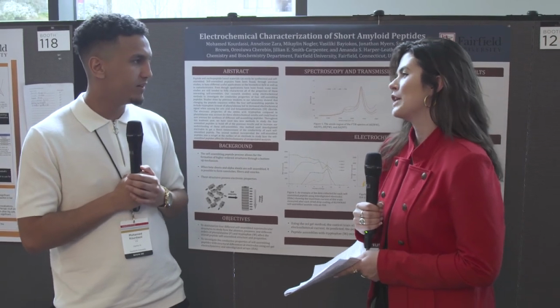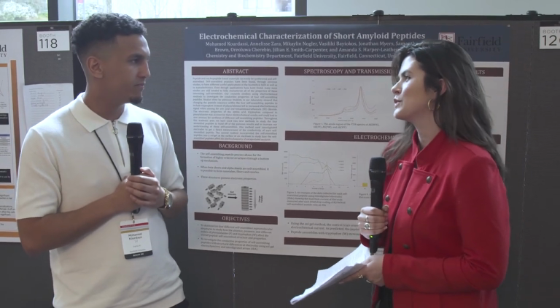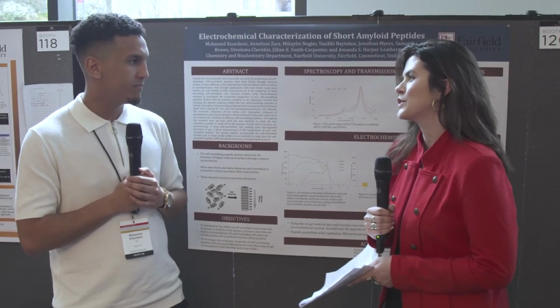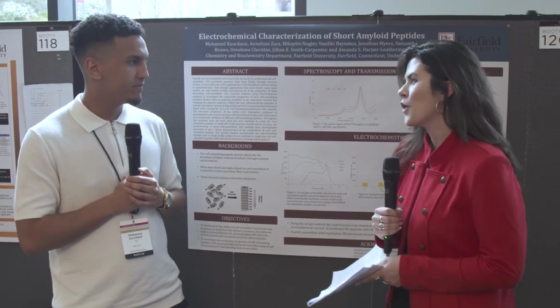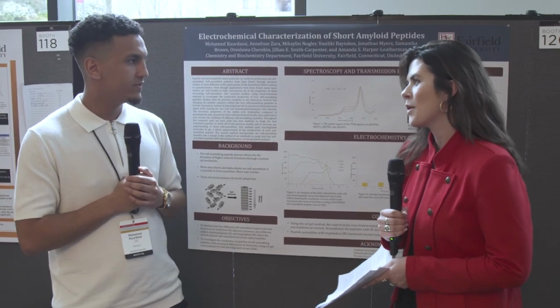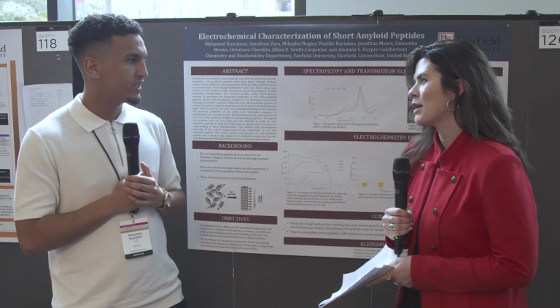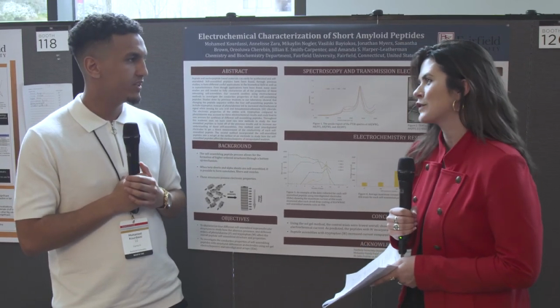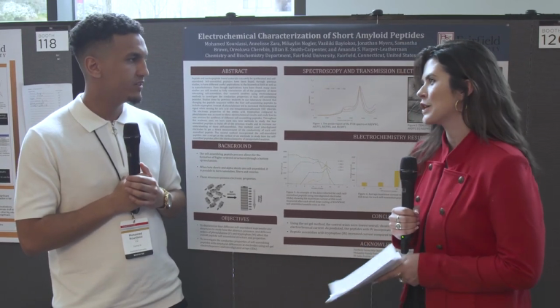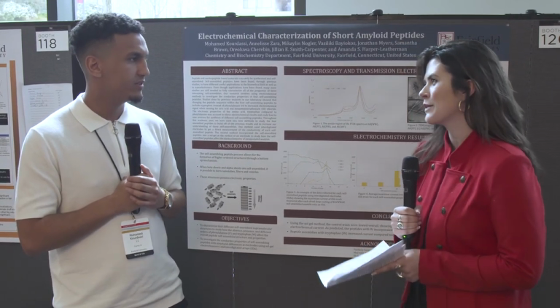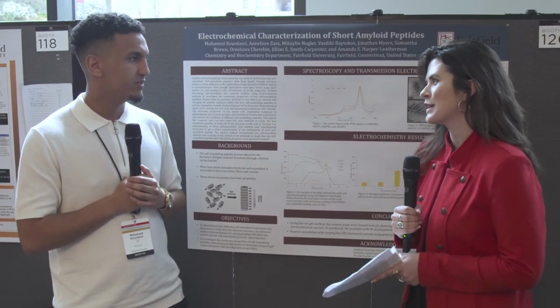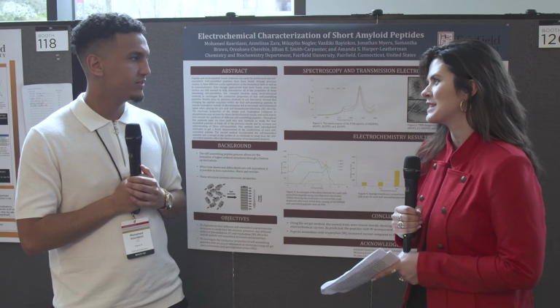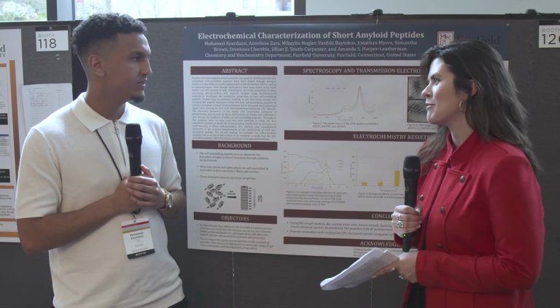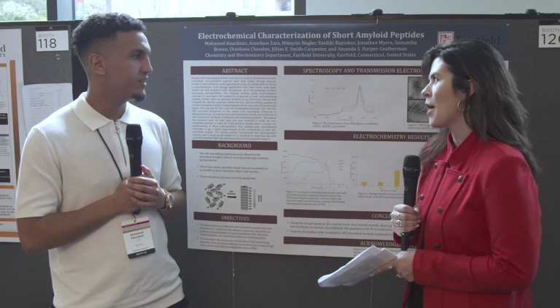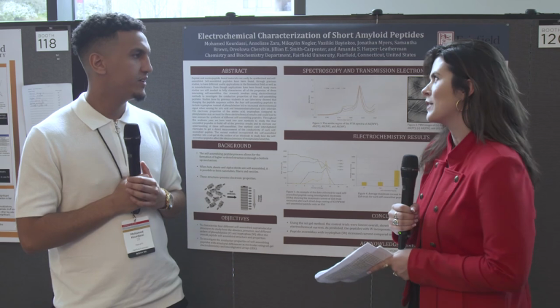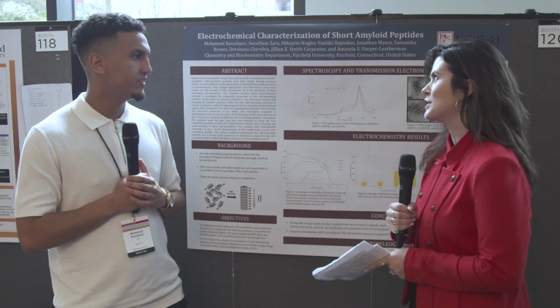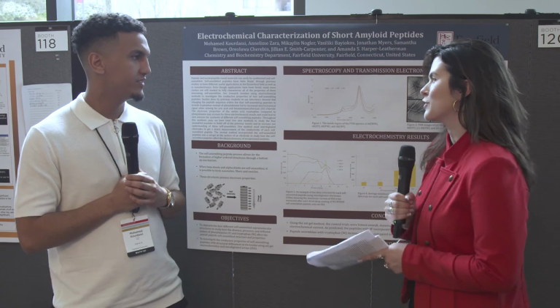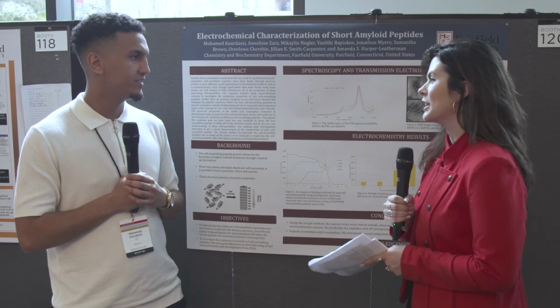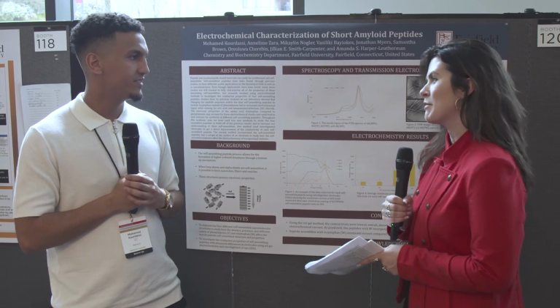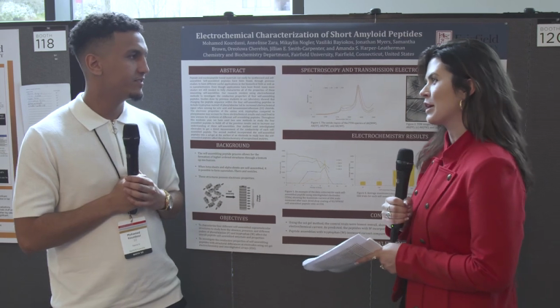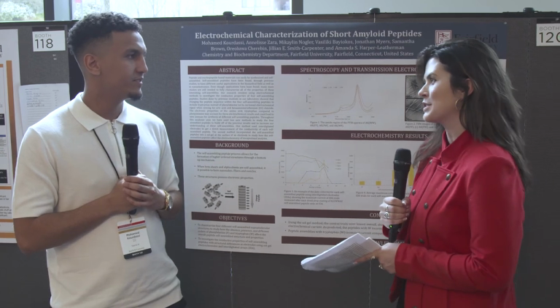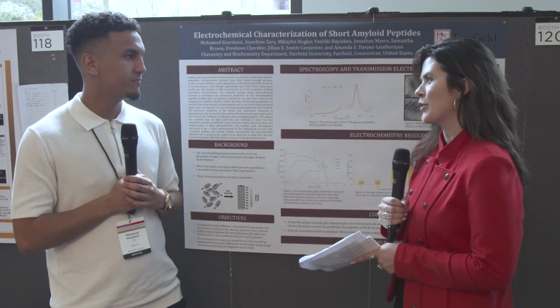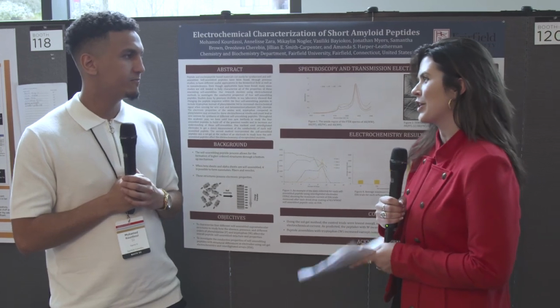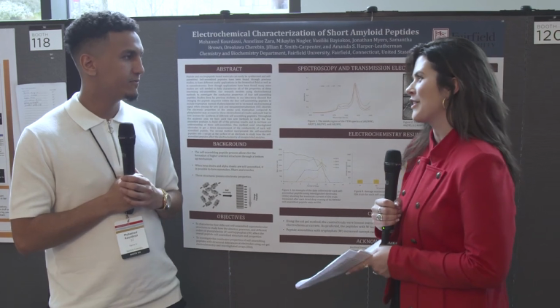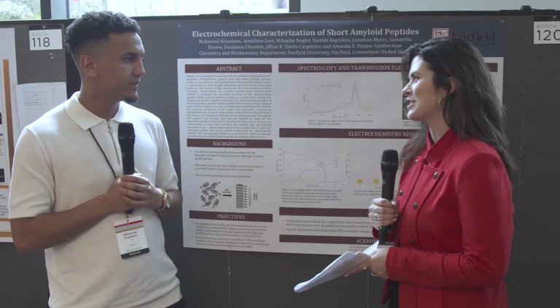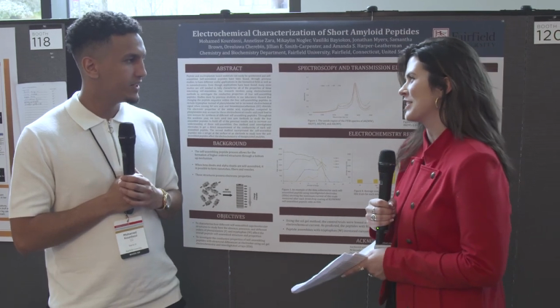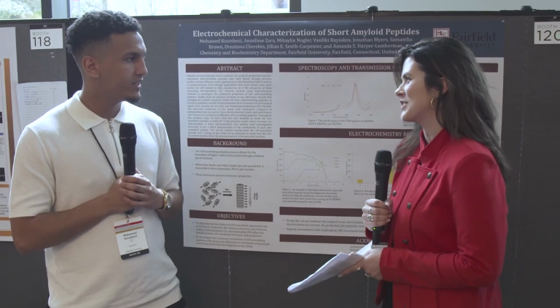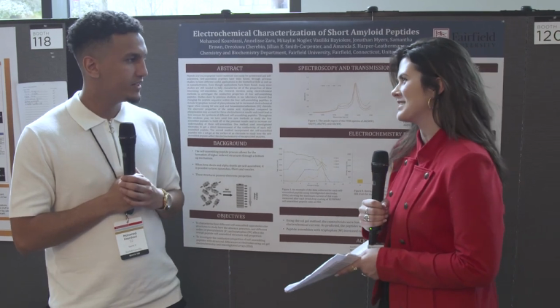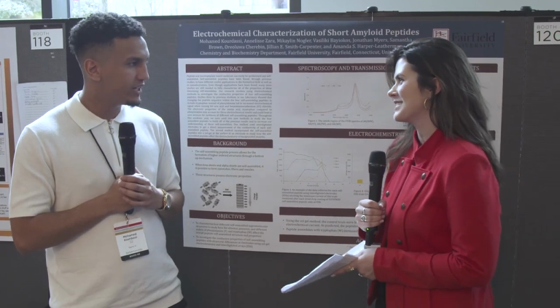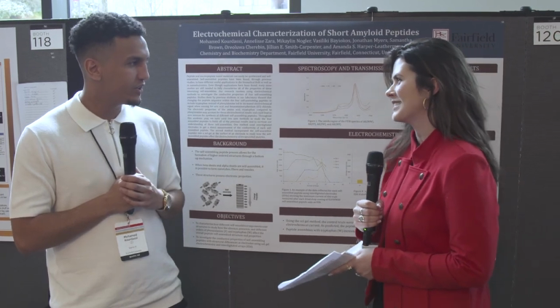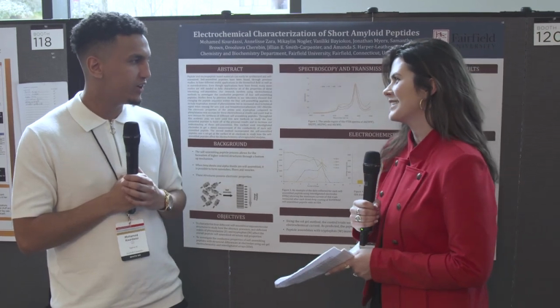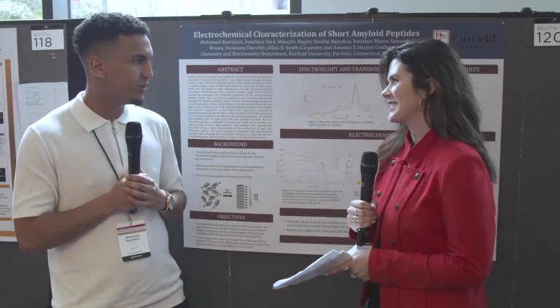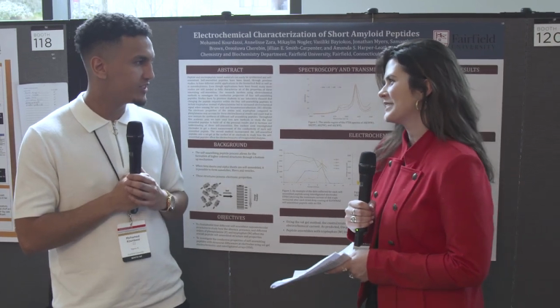Thank you so much for sharing with us today, Mohamed. This is really impressive work. Congratulations. Thank you very much.